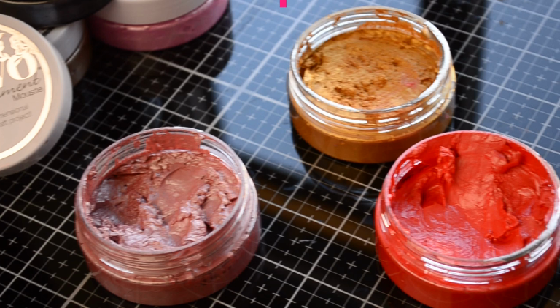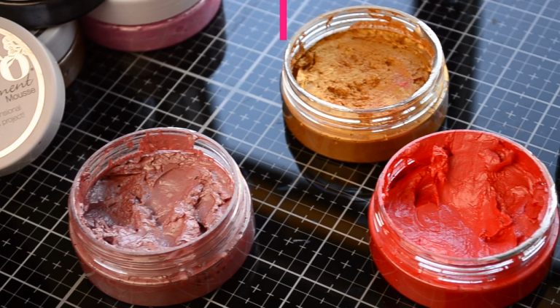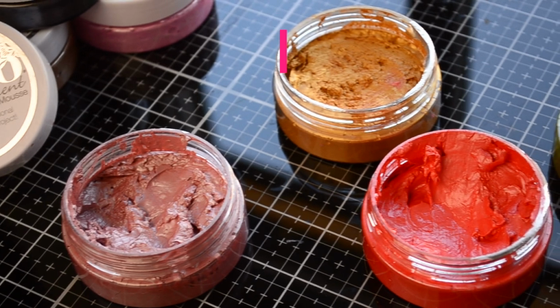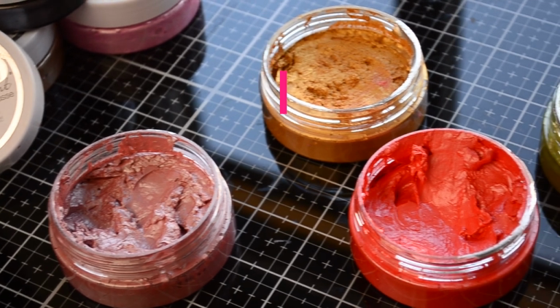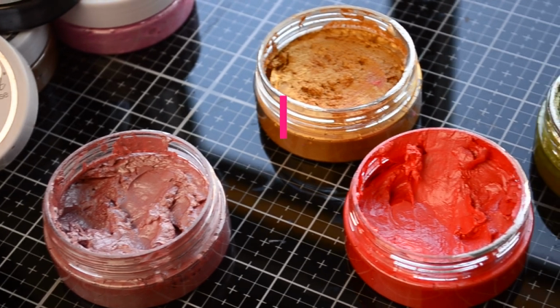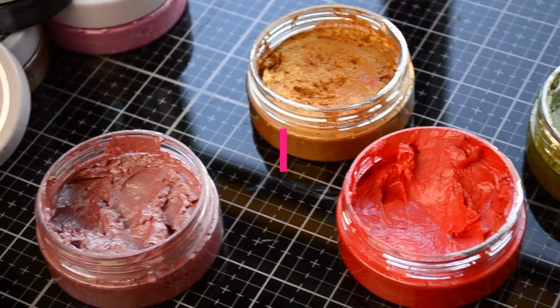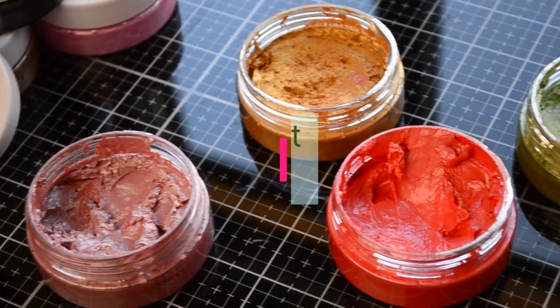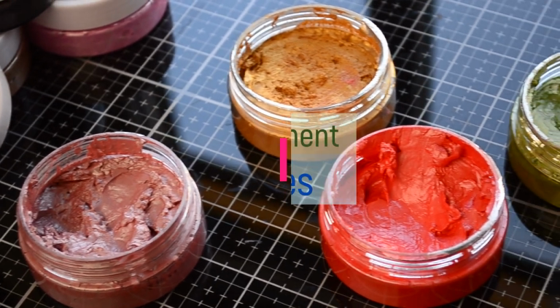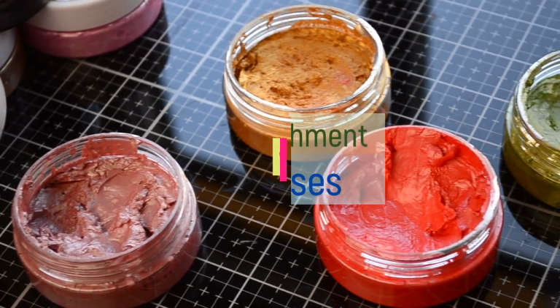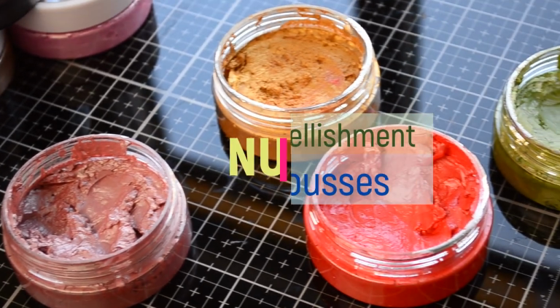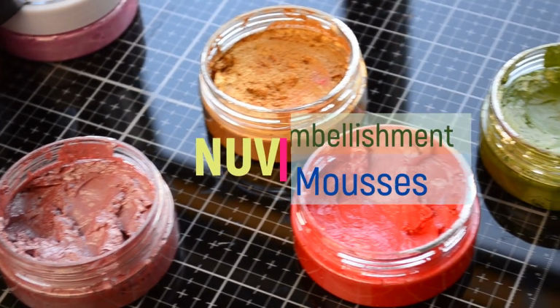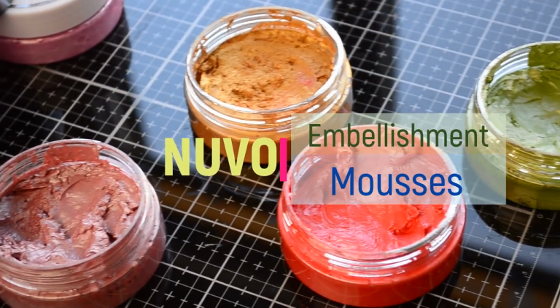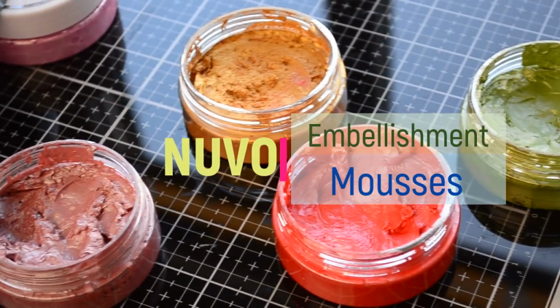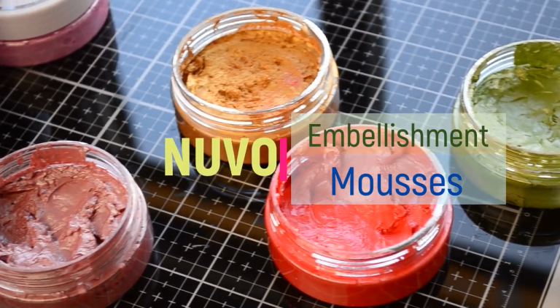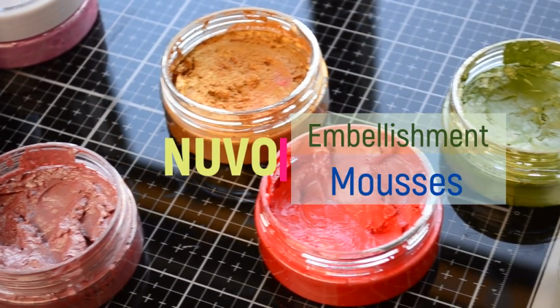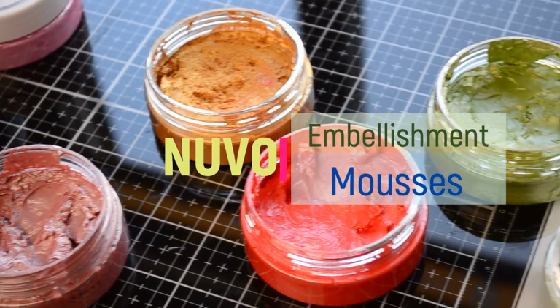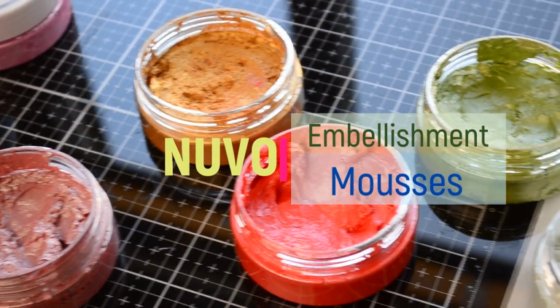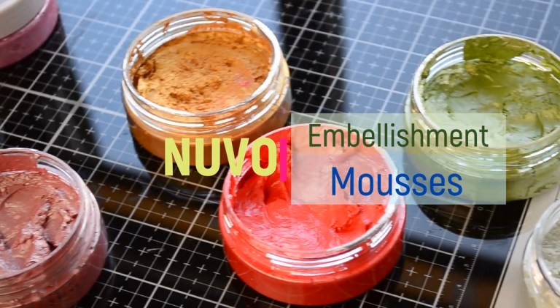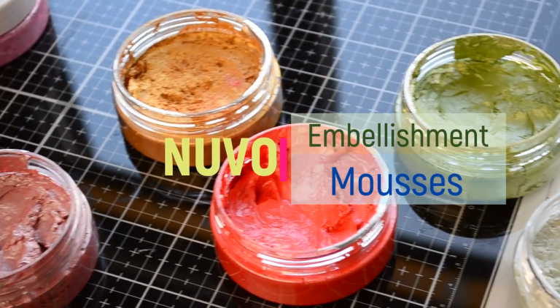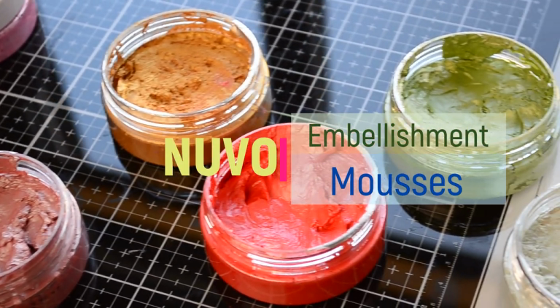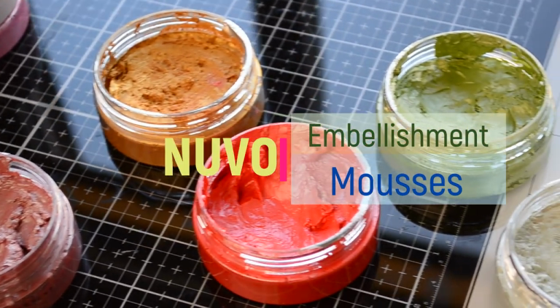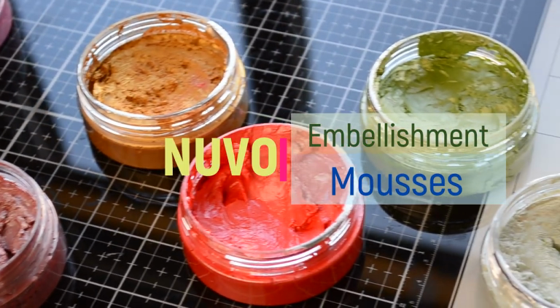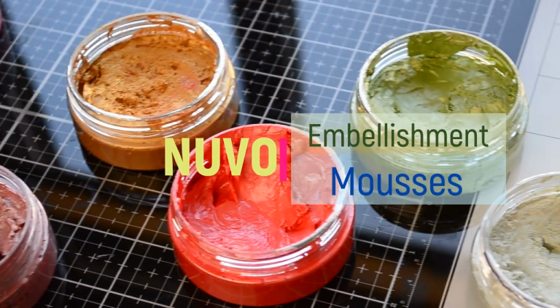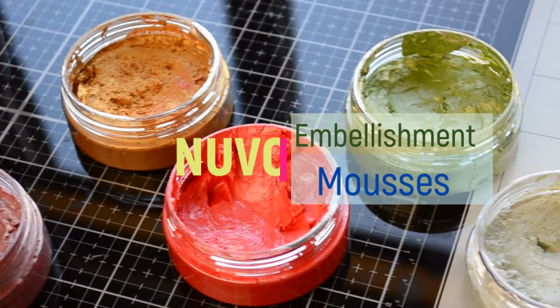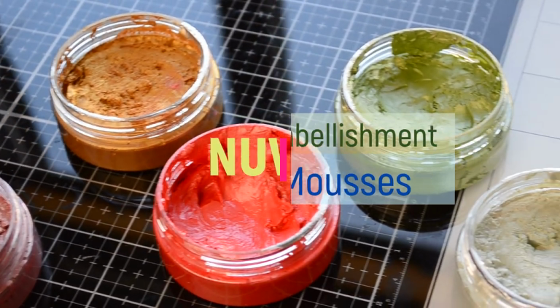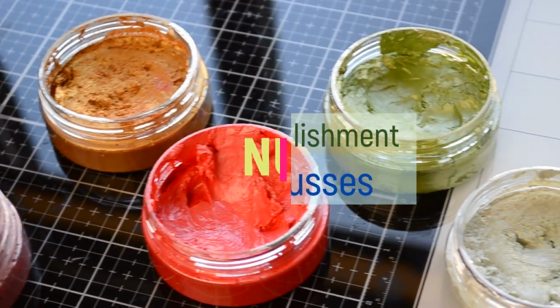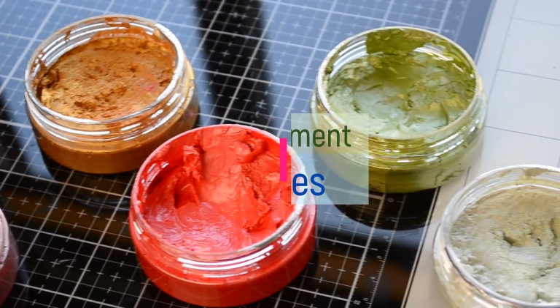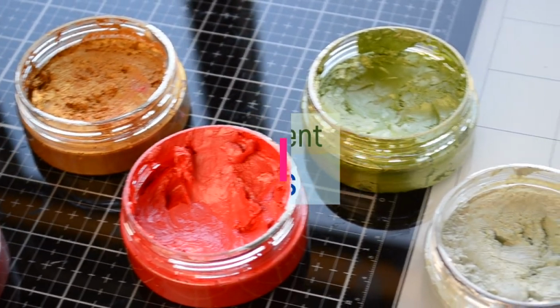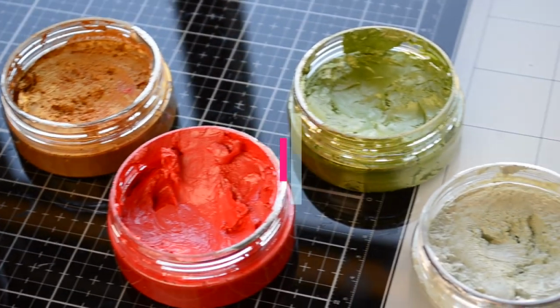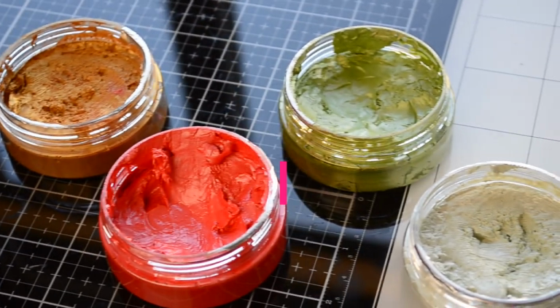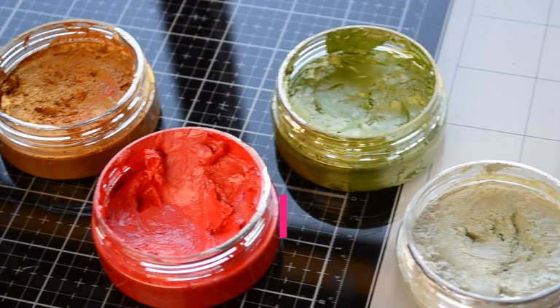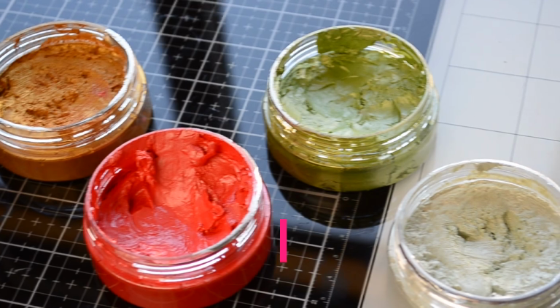Hello, it's Galina Filipenko for Tonic Studios. Today I want to talk about Novo Musas.